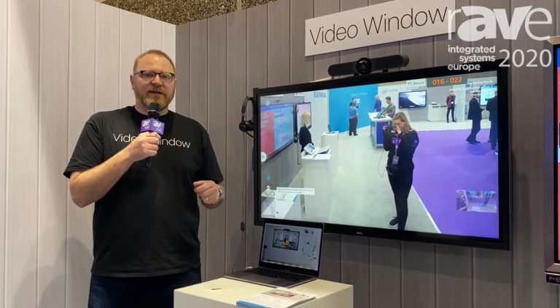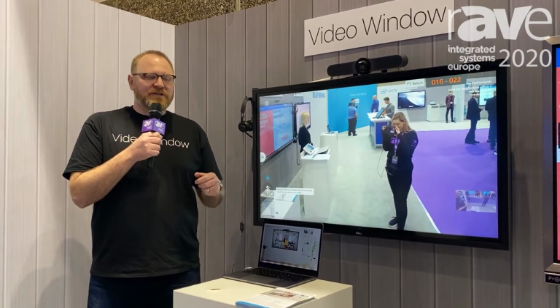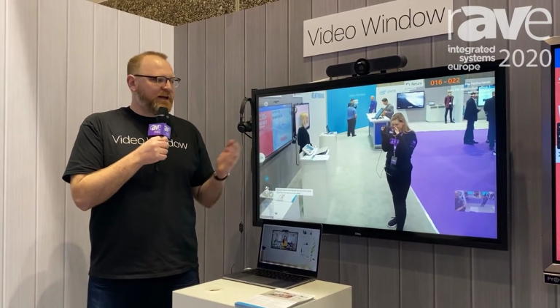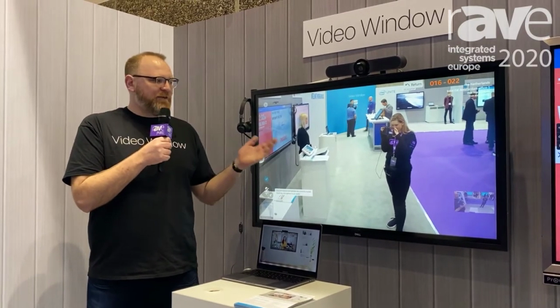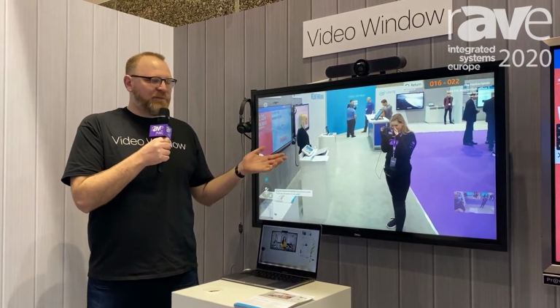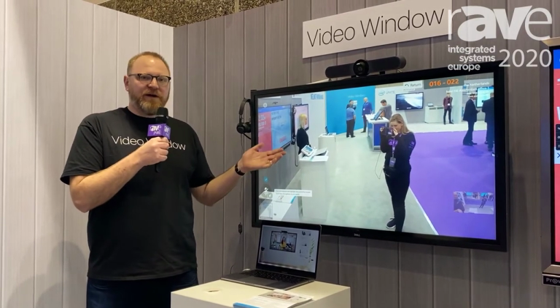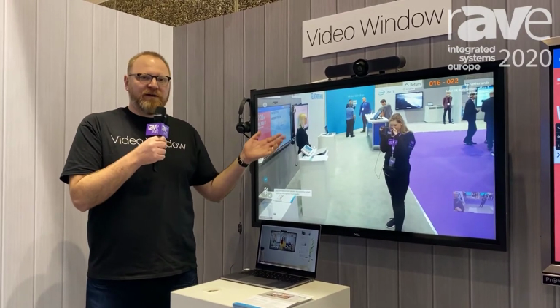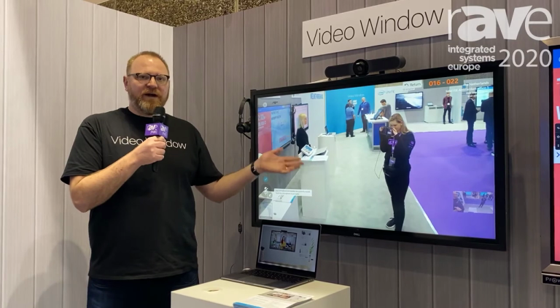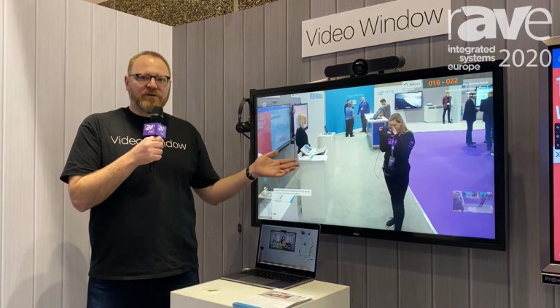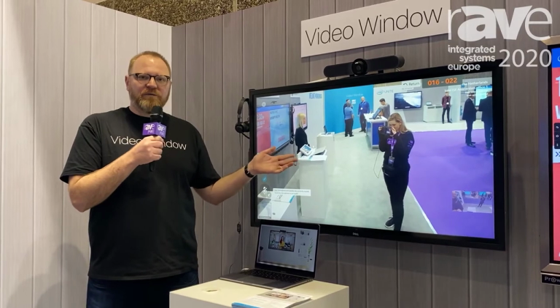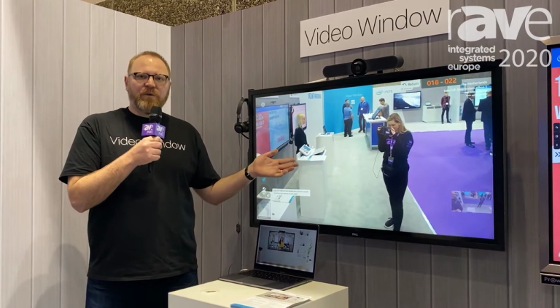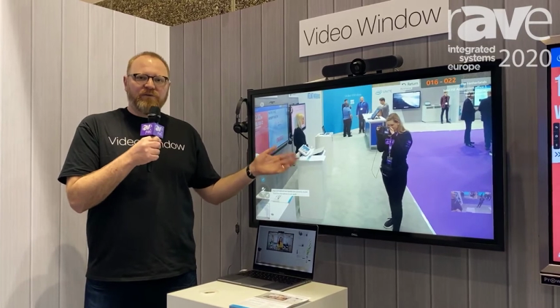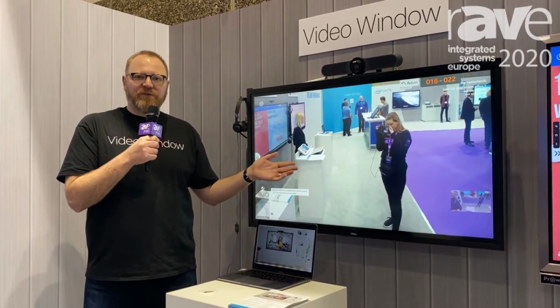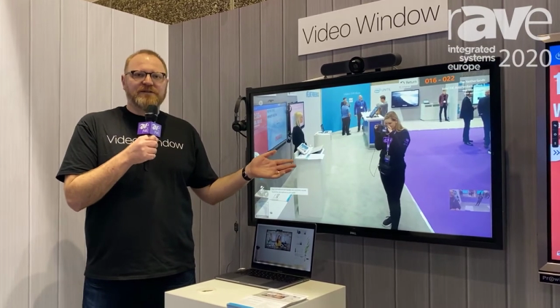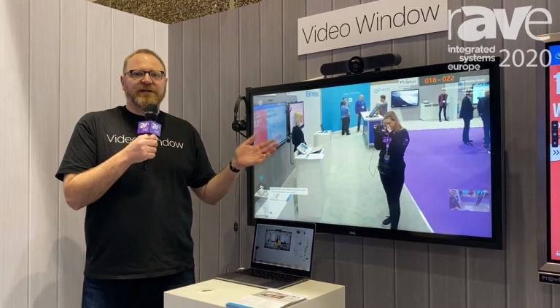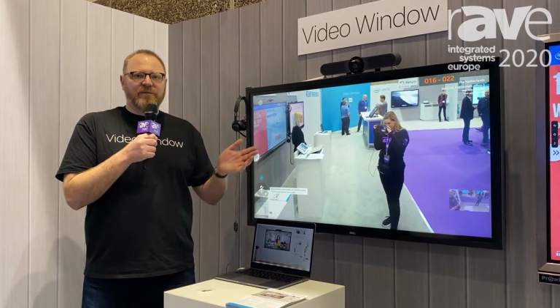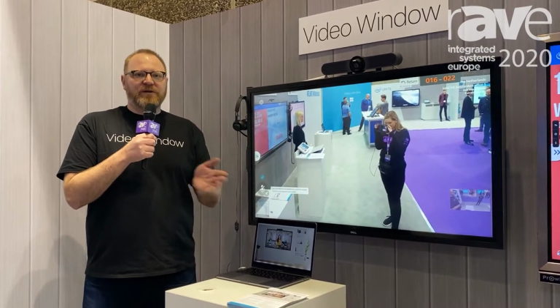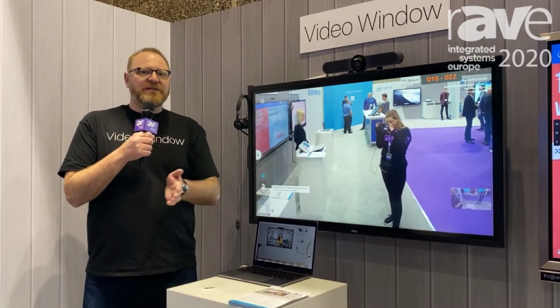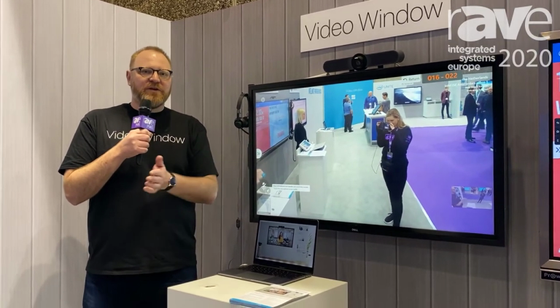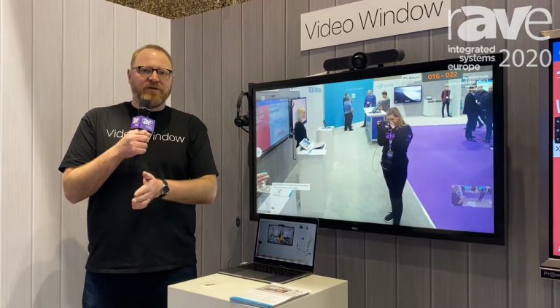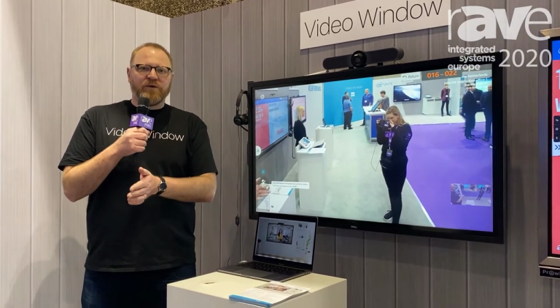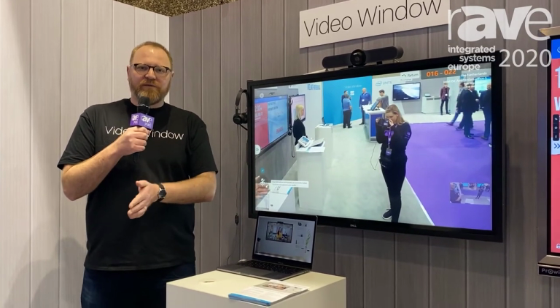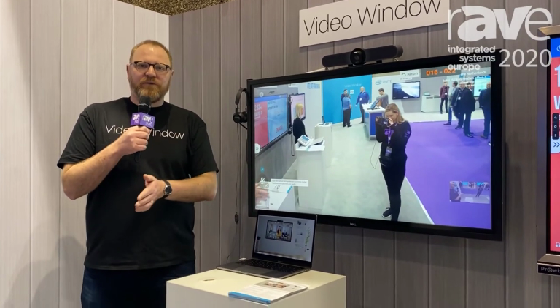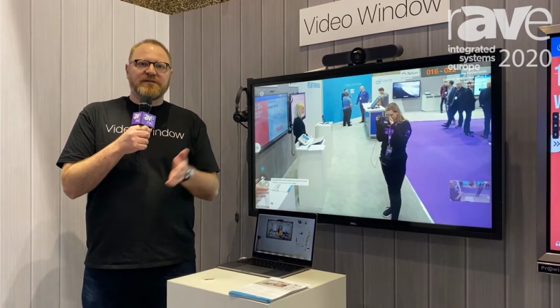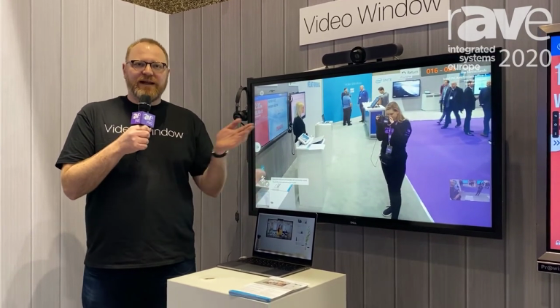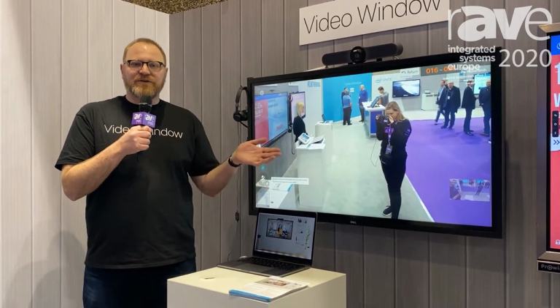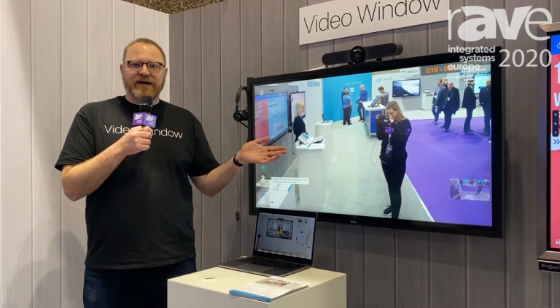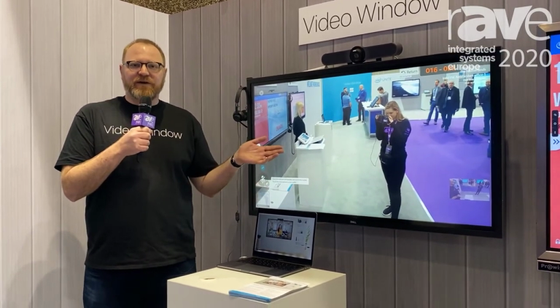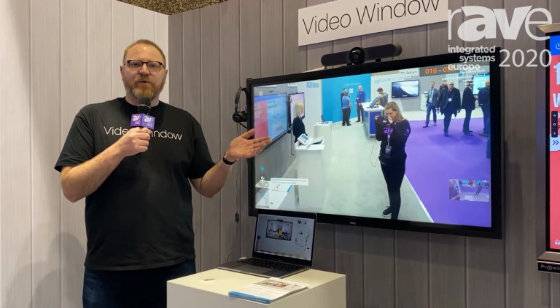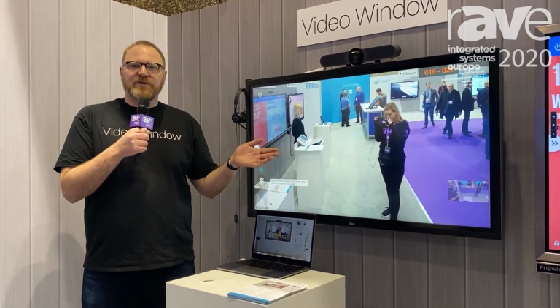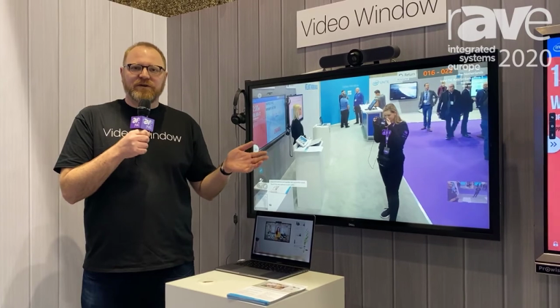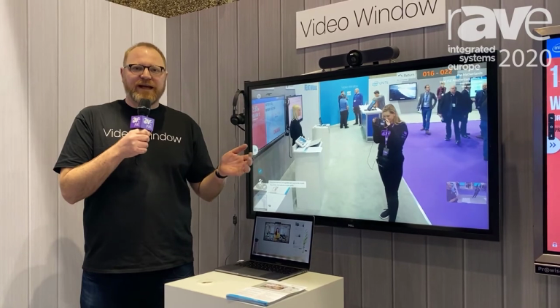The idea is you put a device on one wall of one office, you put a device on another wall of another office, and it allows you to have an always-on connection.